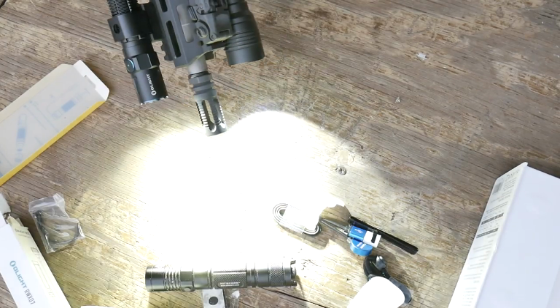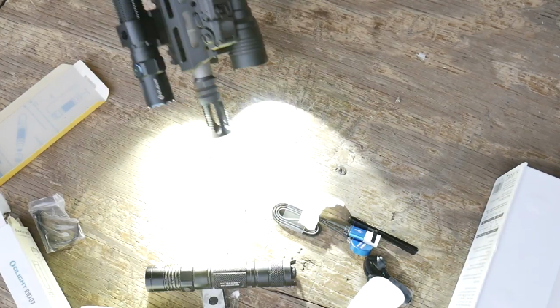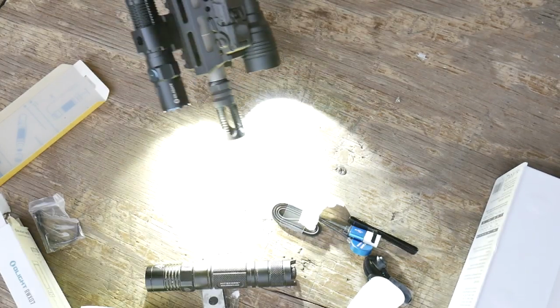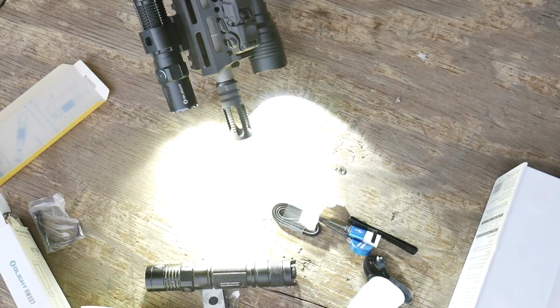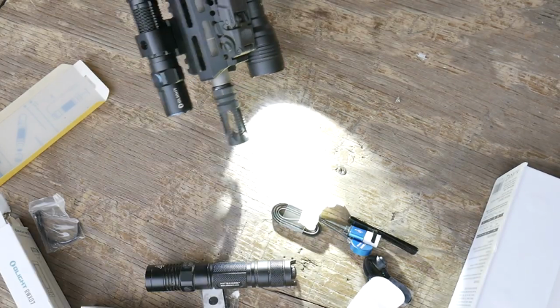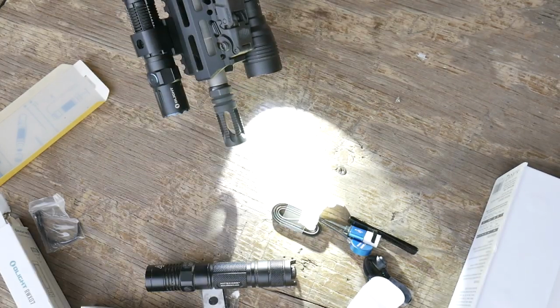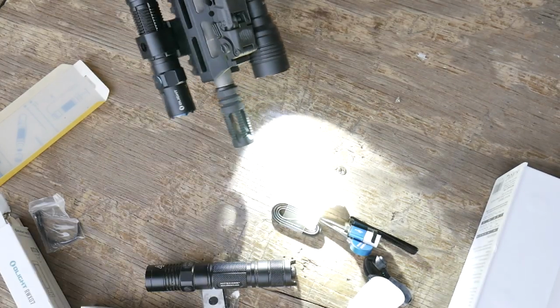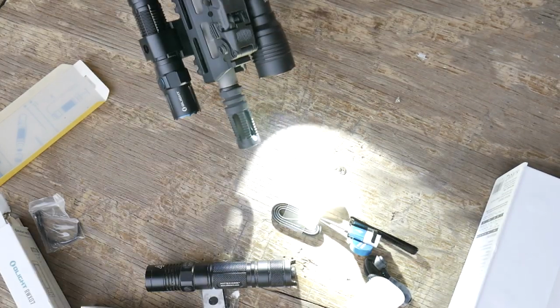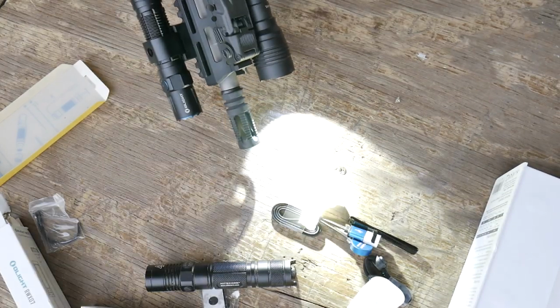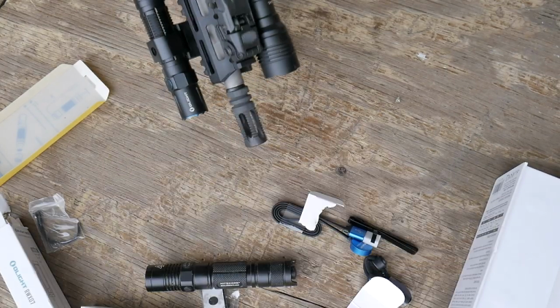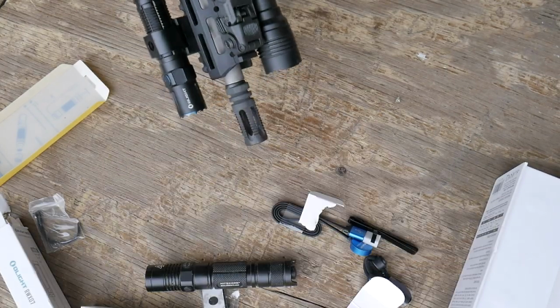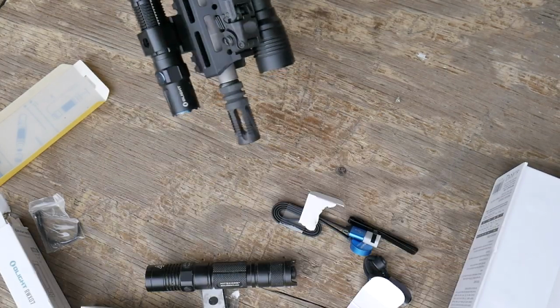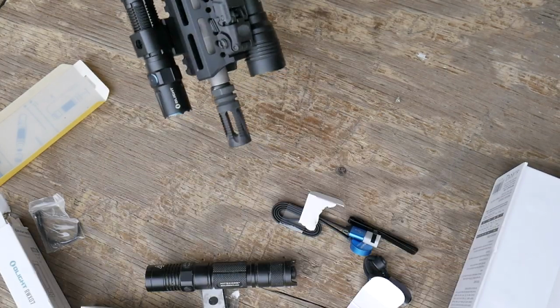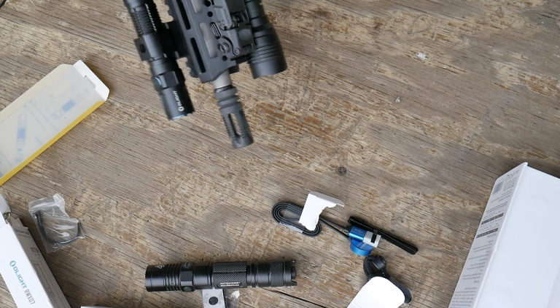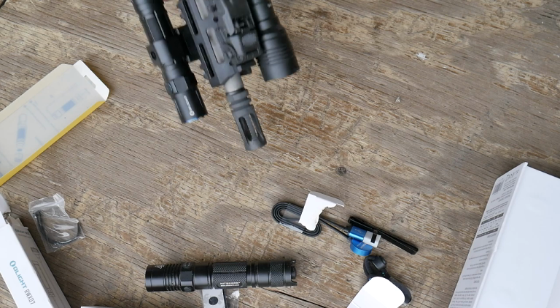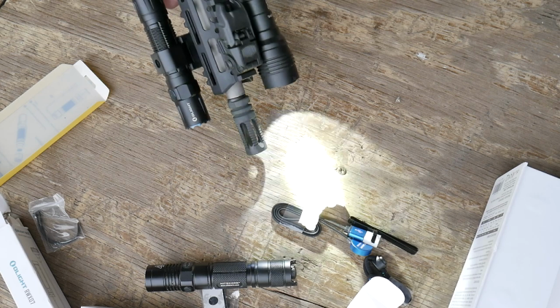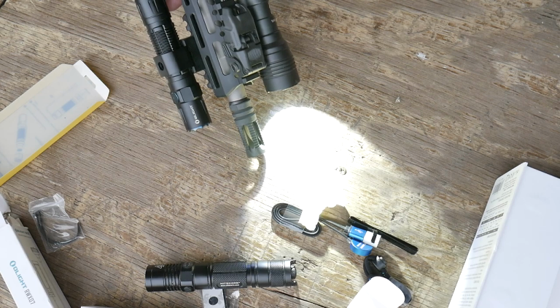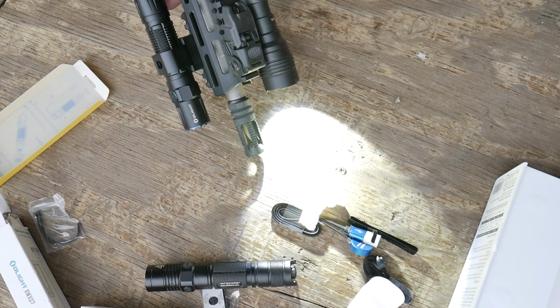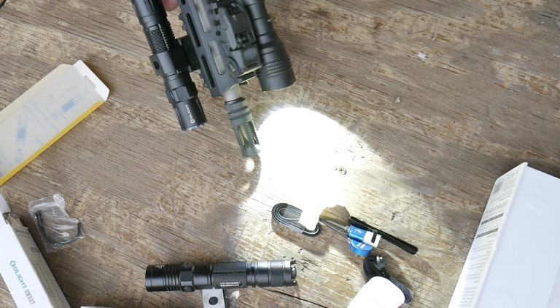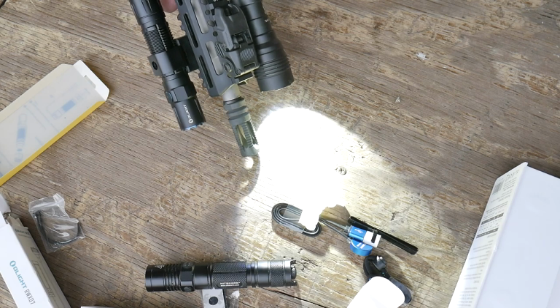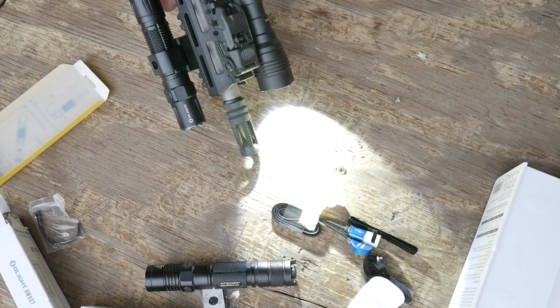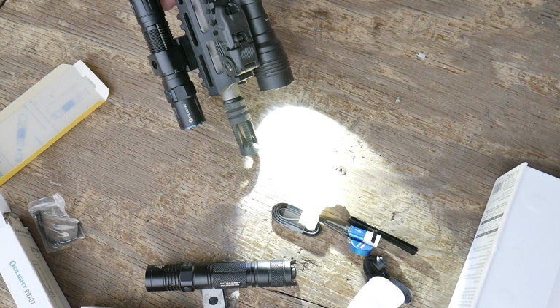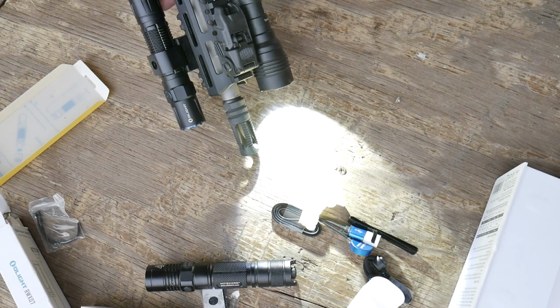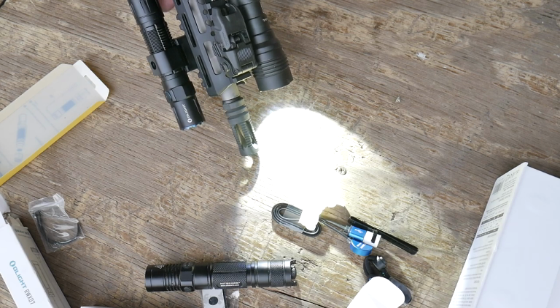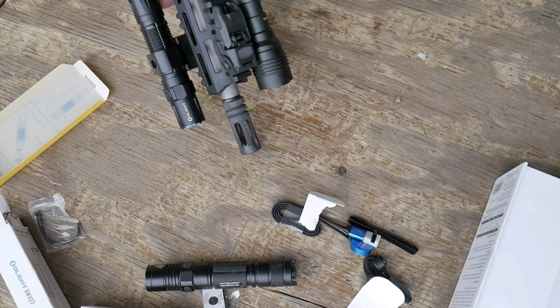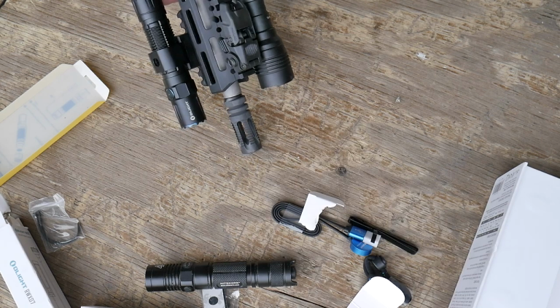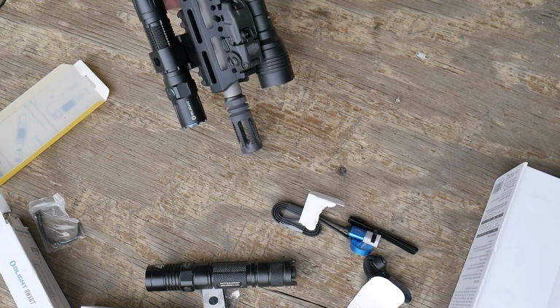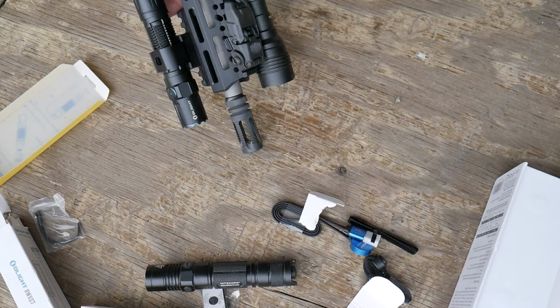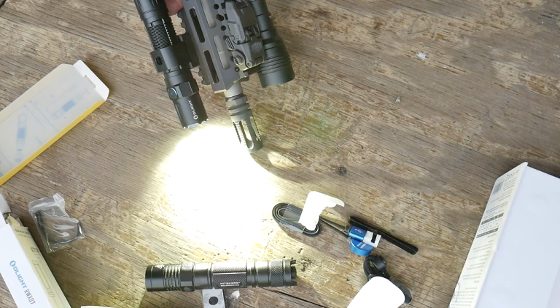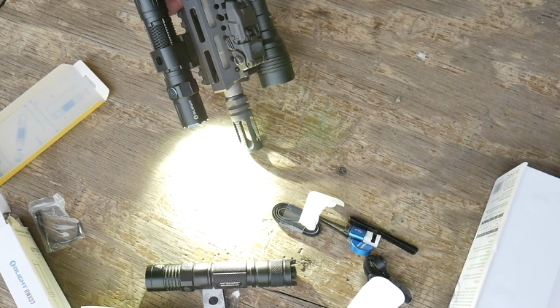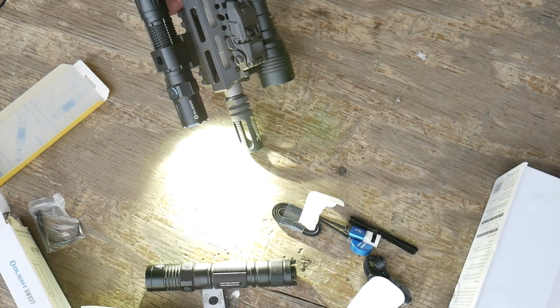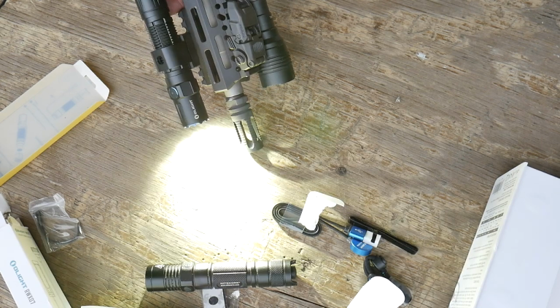This thing right here — we're going to be doing a review on the TA31 with the ACSS reticle. This combined with a 62-grain out to 600 yards — it's pretty disturbing what you can do with this. We were popping them the other day with this thing. This is the high-speed low-drag build. In comparison you can tell the difference between the two lights — I think the Streamlight is a little wider.